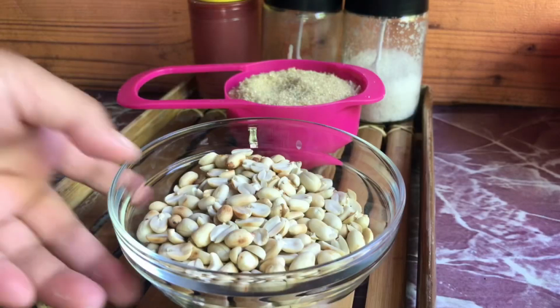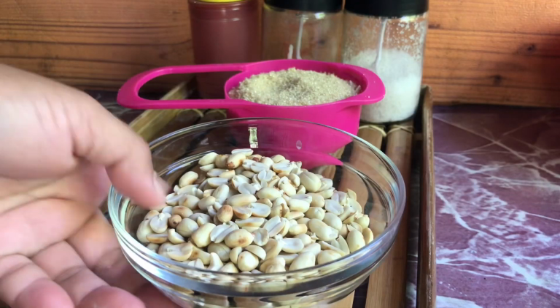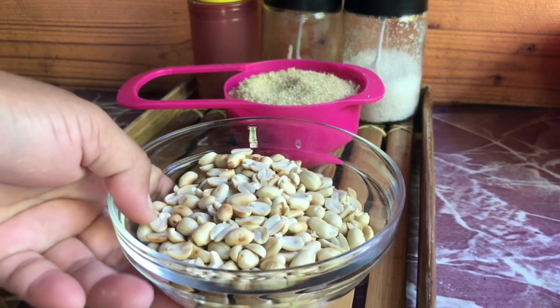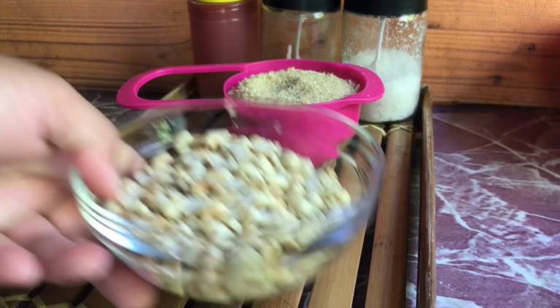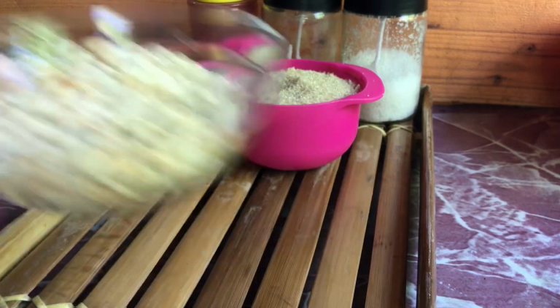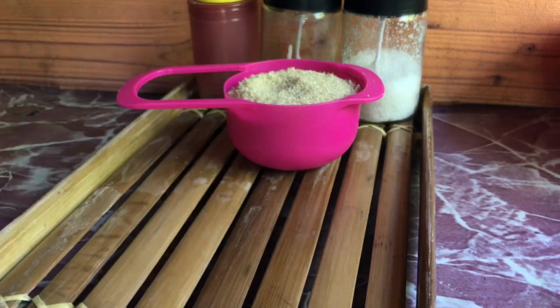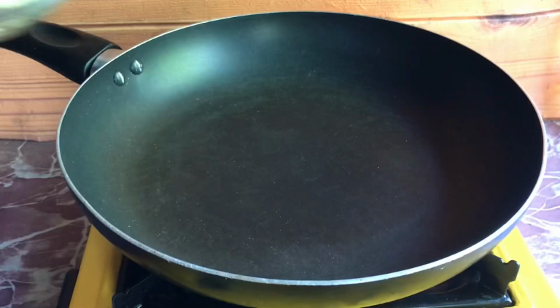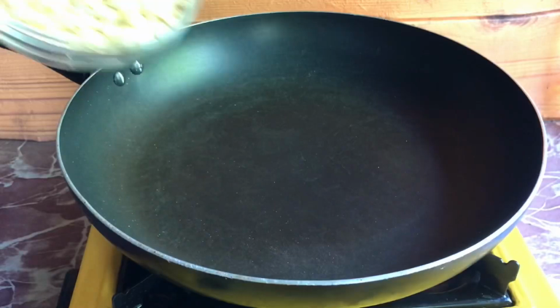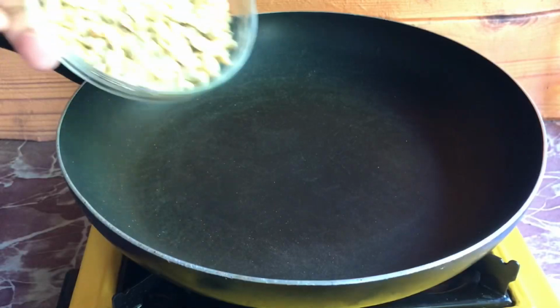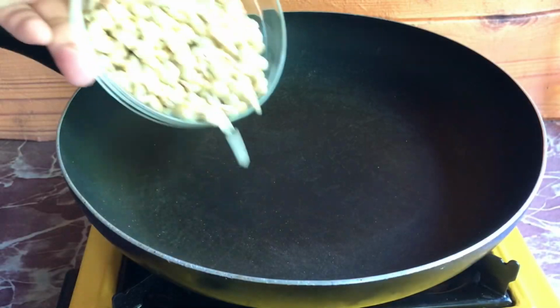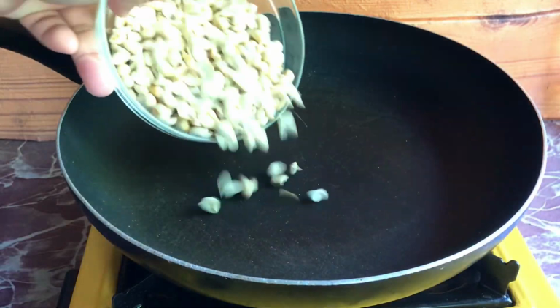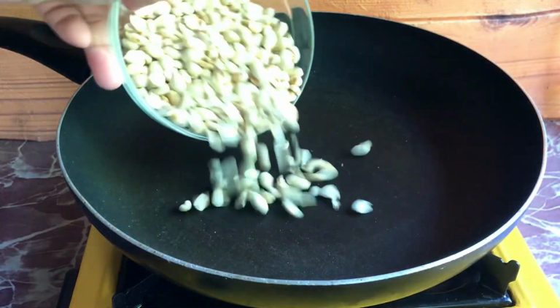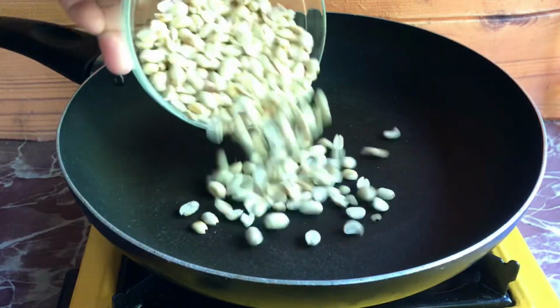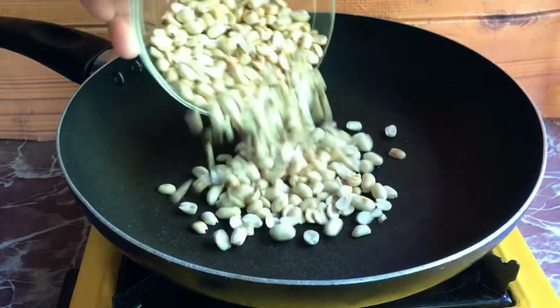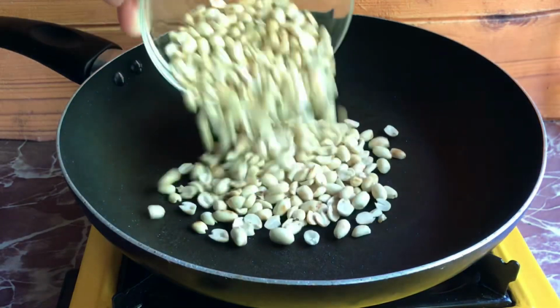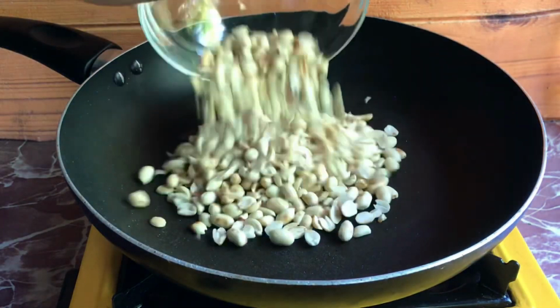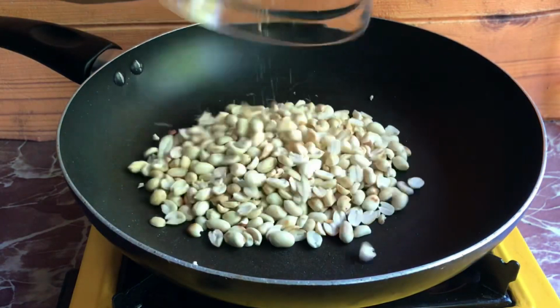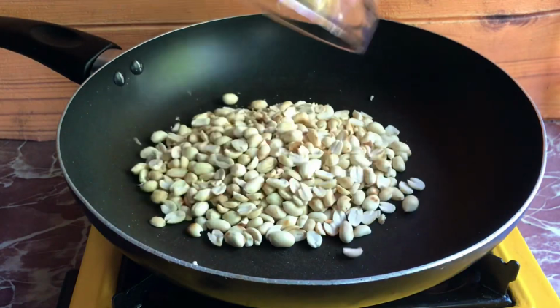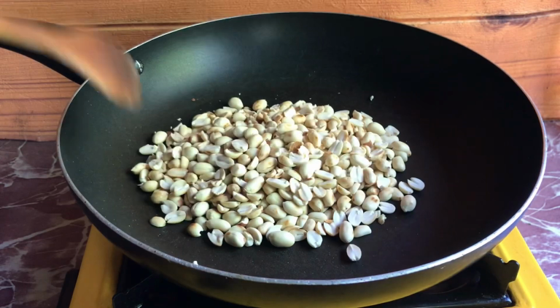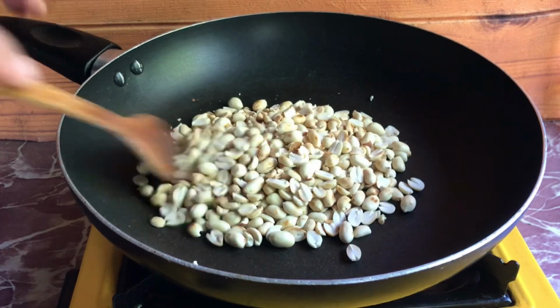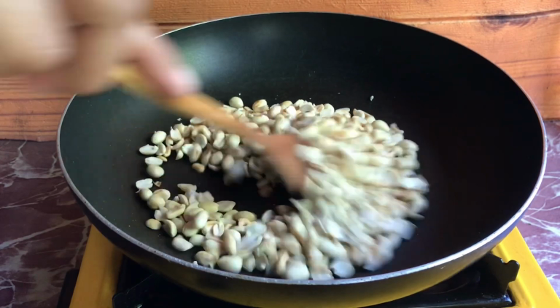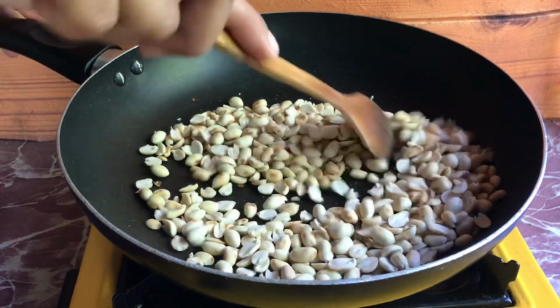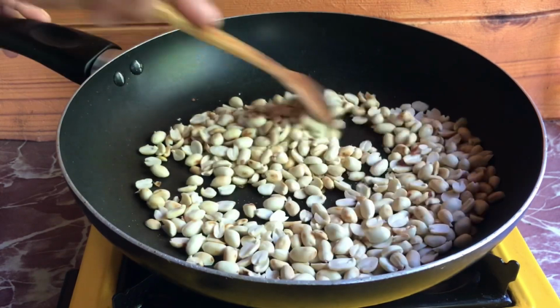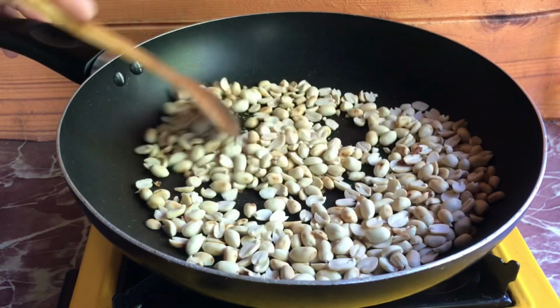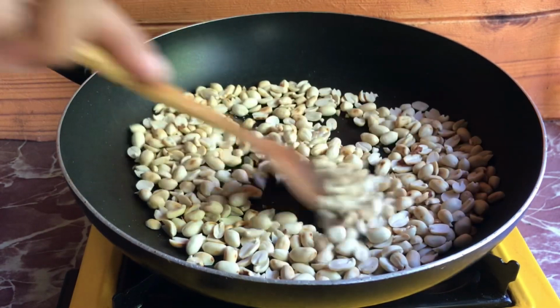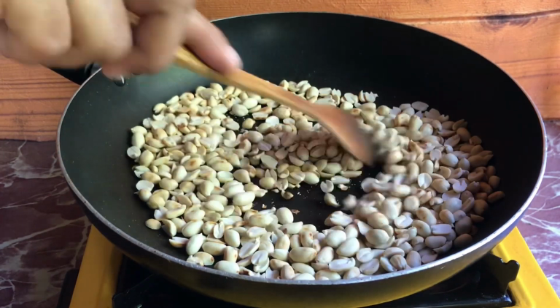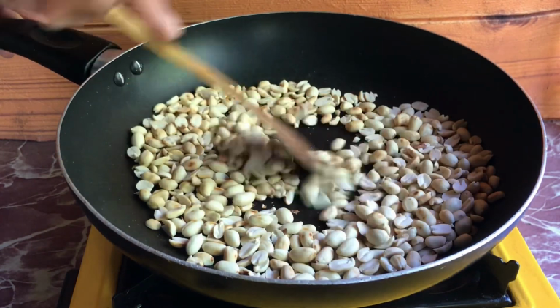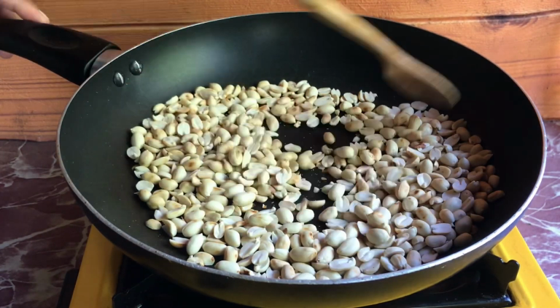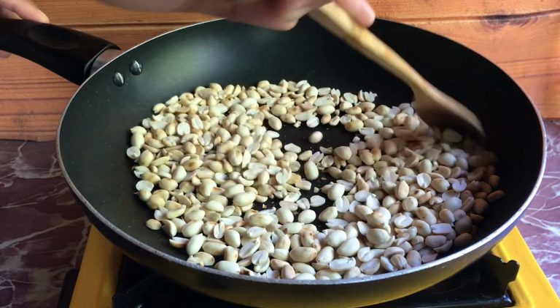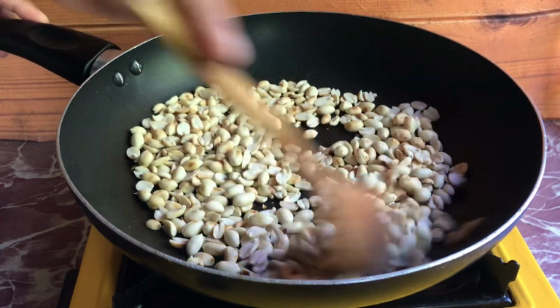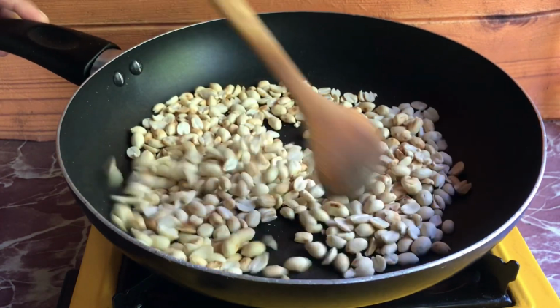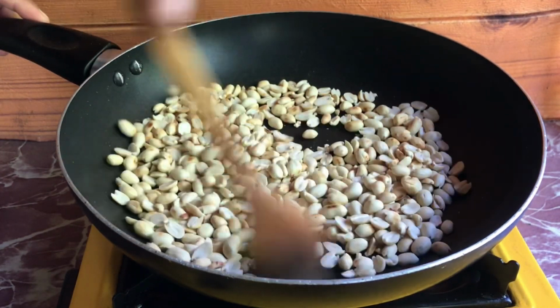First, we roast some peanuts in a pan. Stir continuously until it changes color.